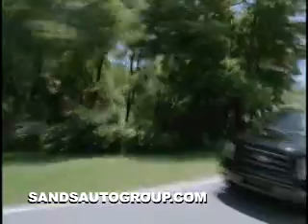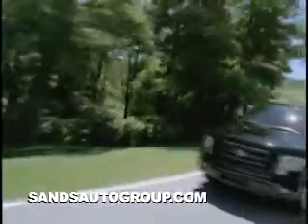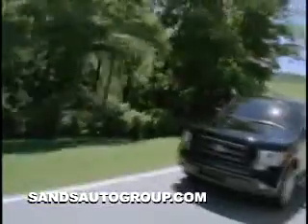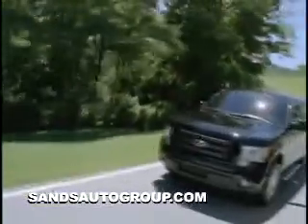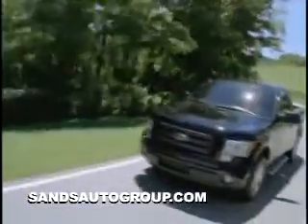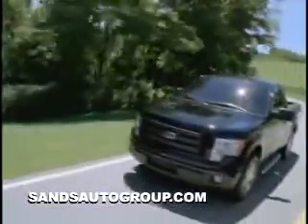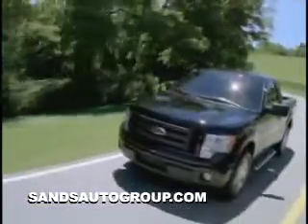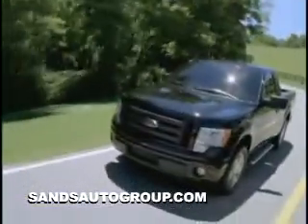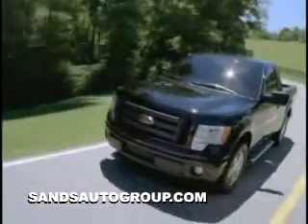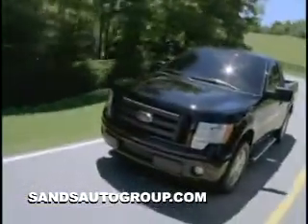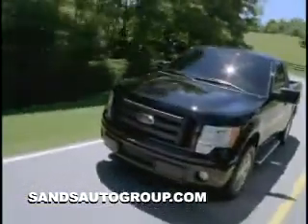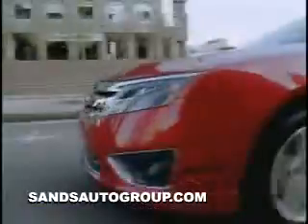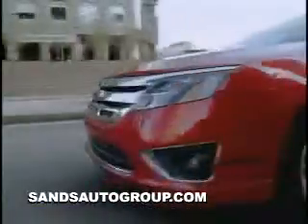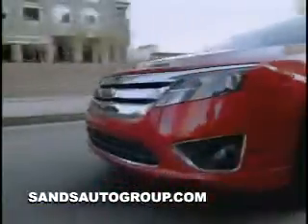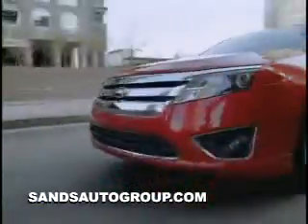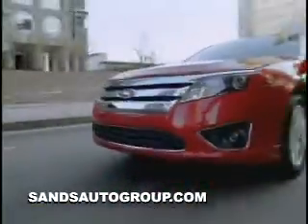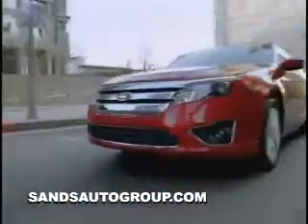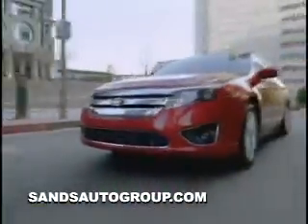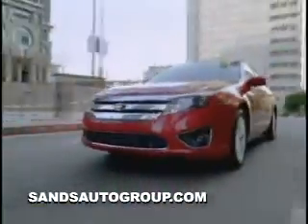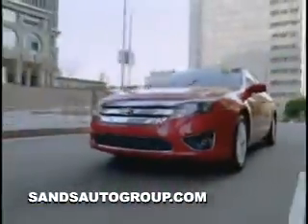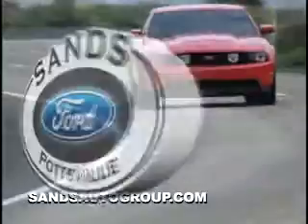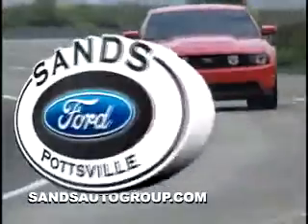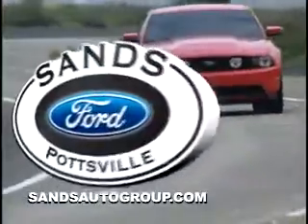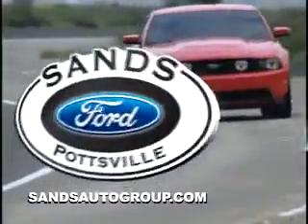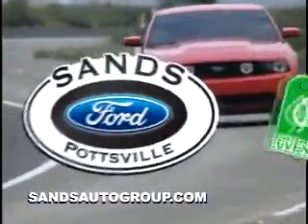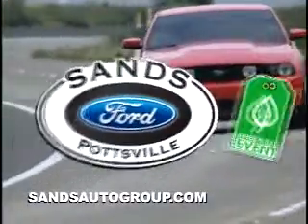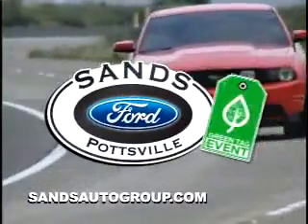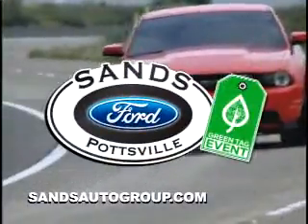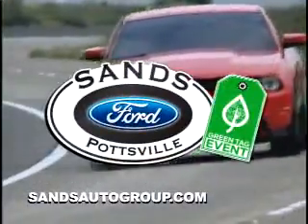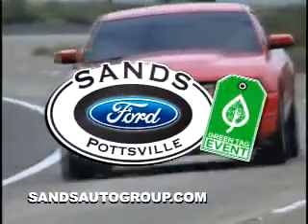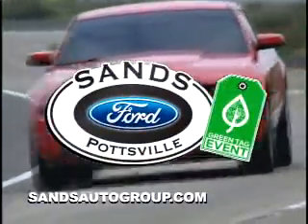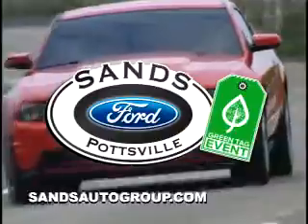Save Big Green, now and later, at Sands Ford Green Tag Event.